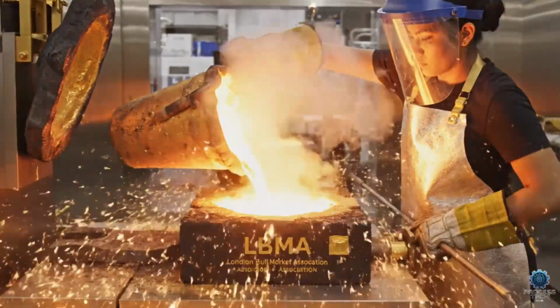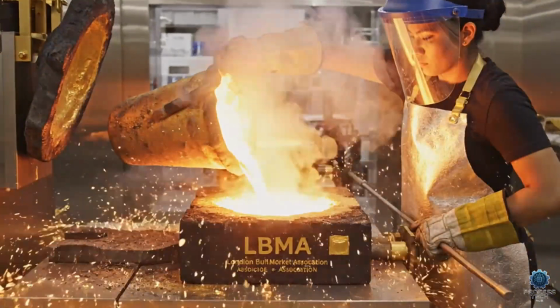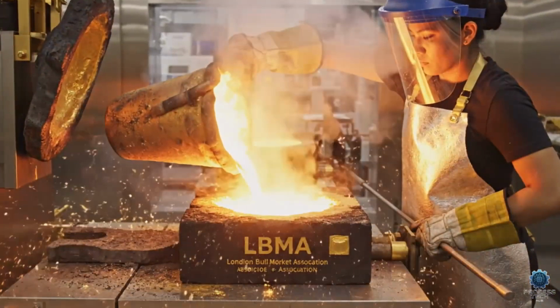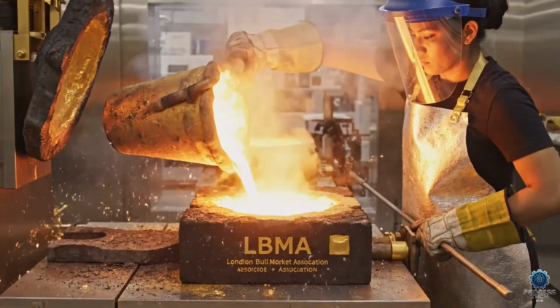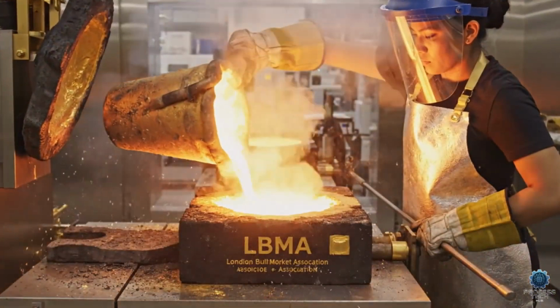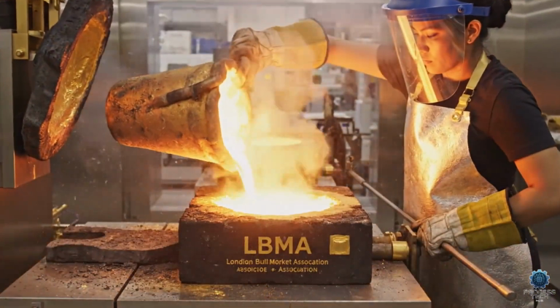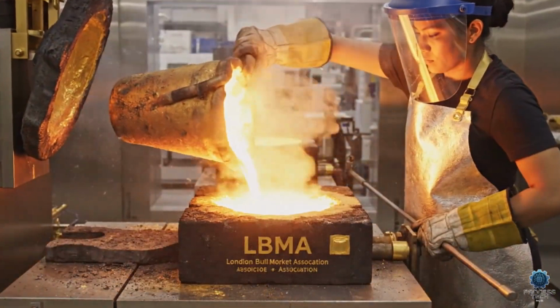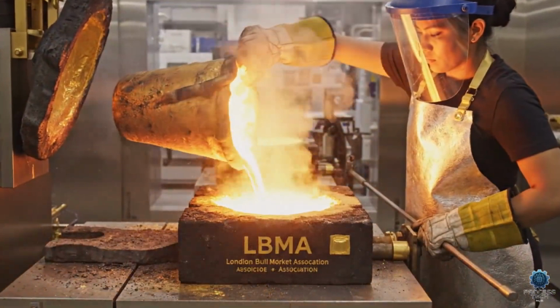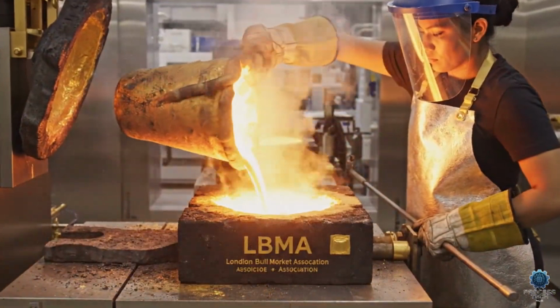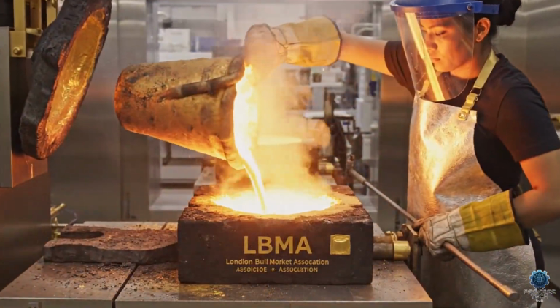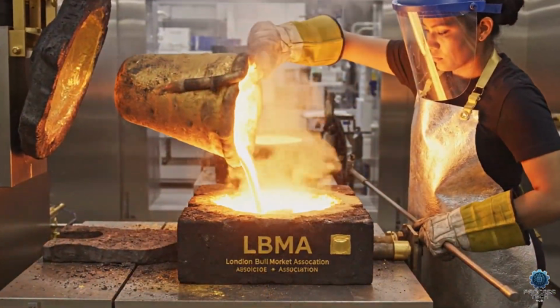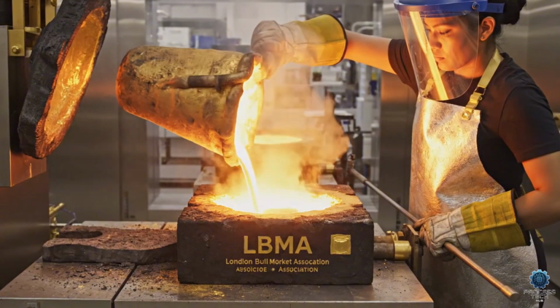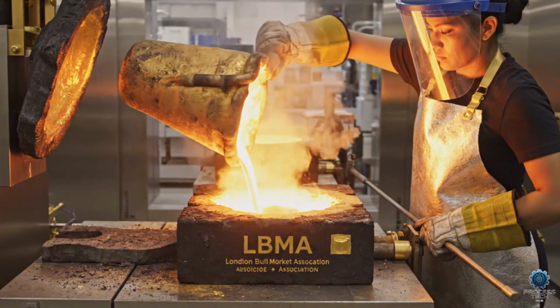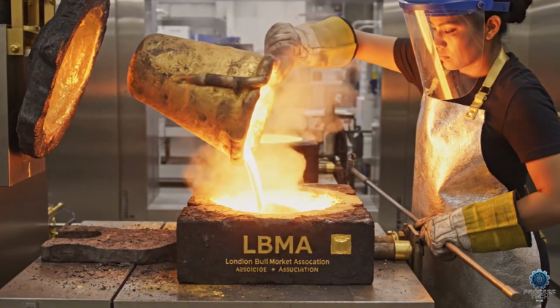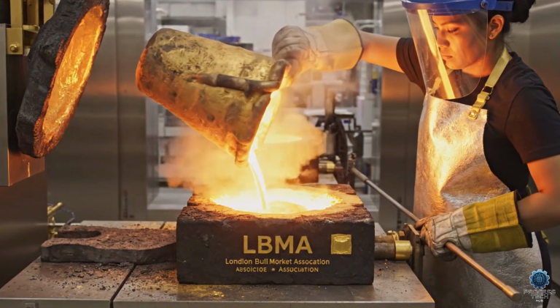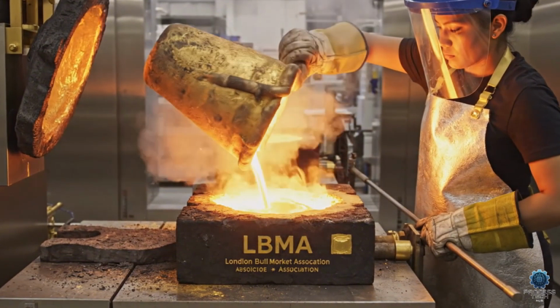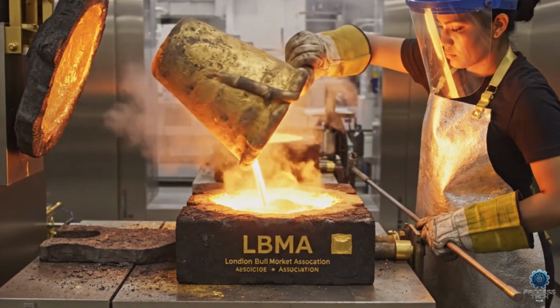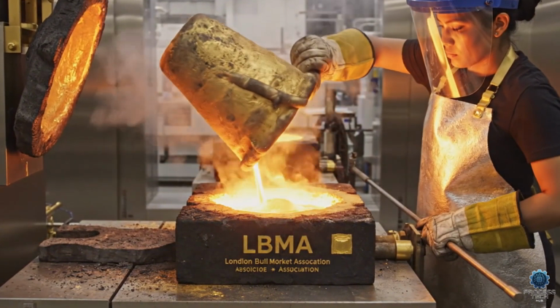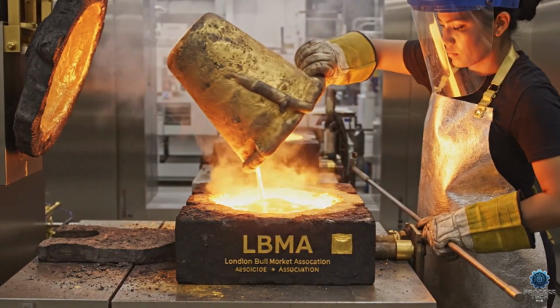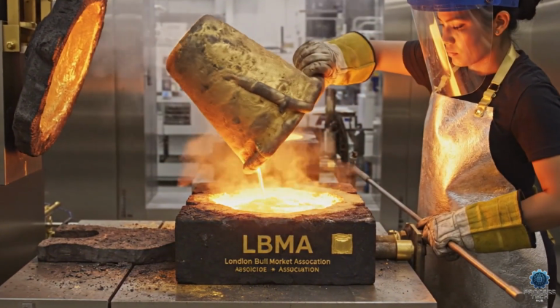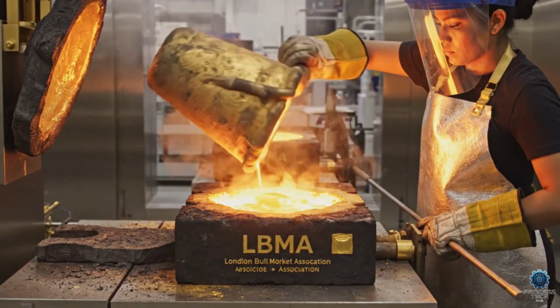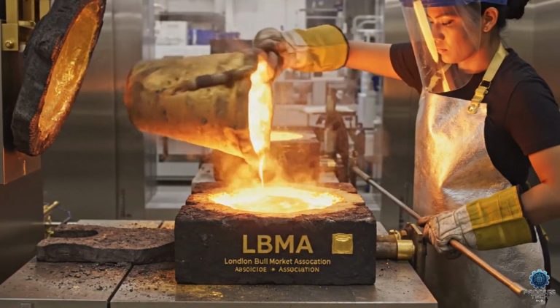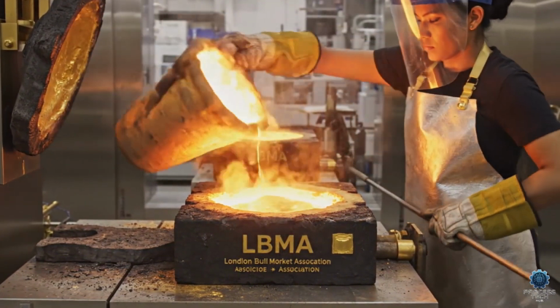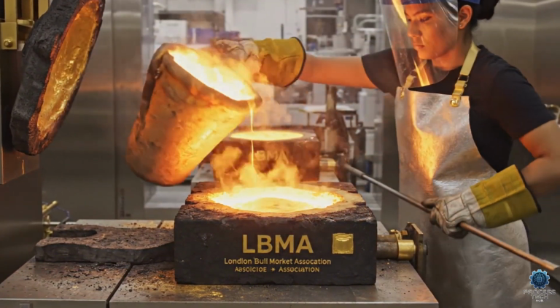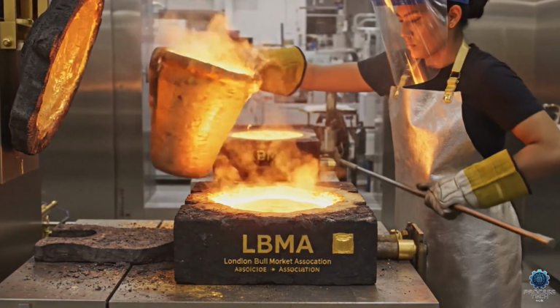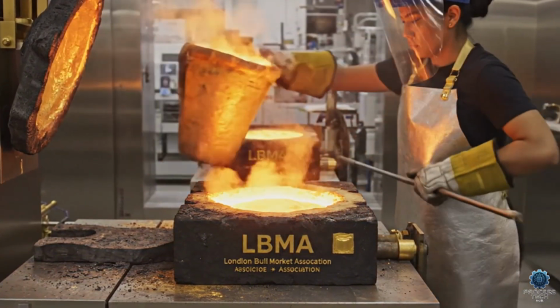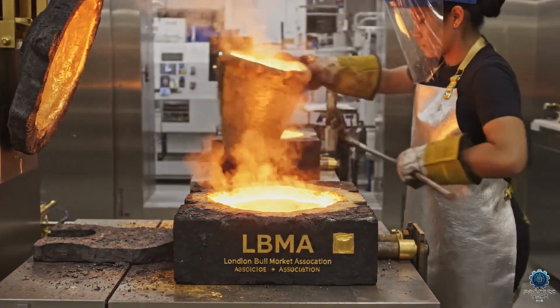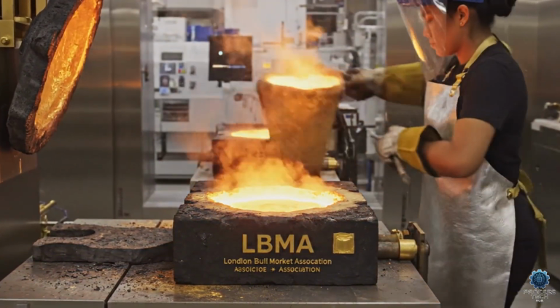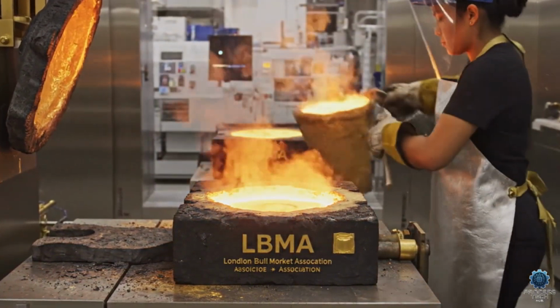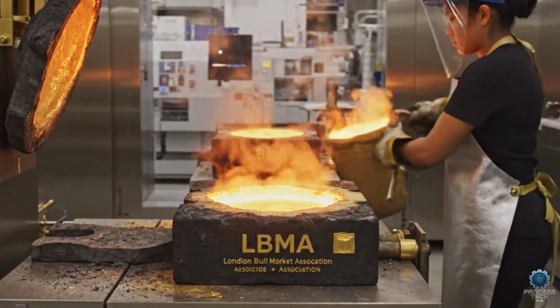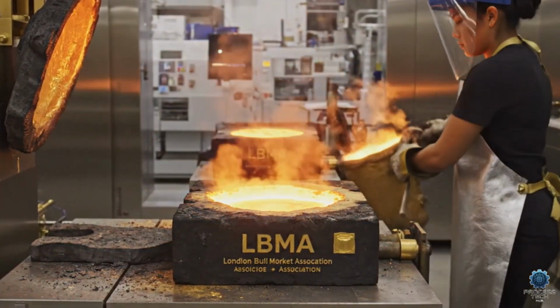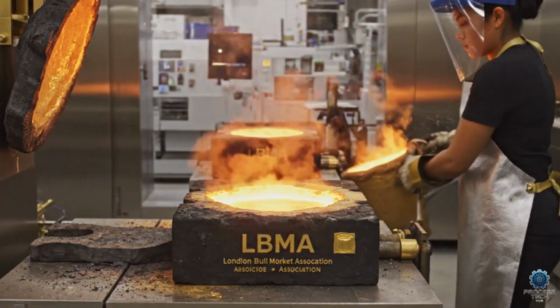The molten gold, refined to the highest purity, is carefully poured into the LBMA mold, forming a finished bar.